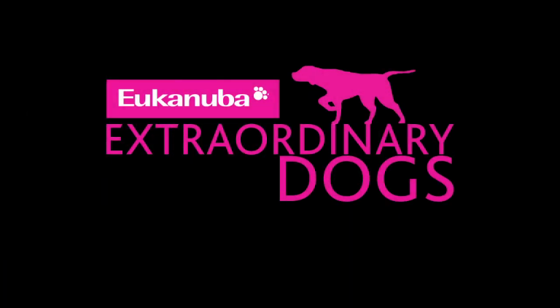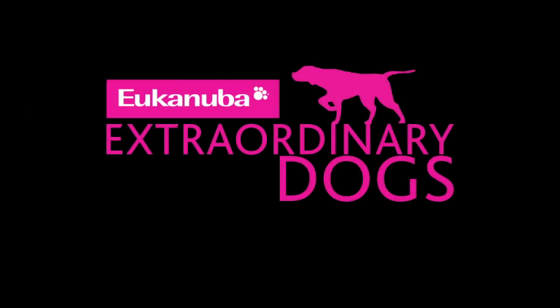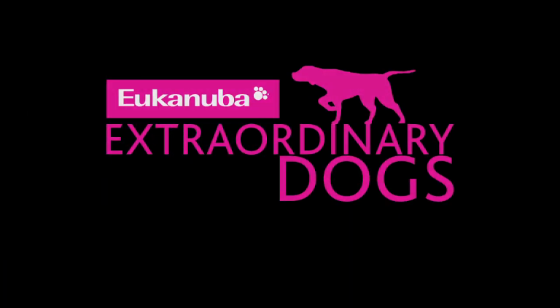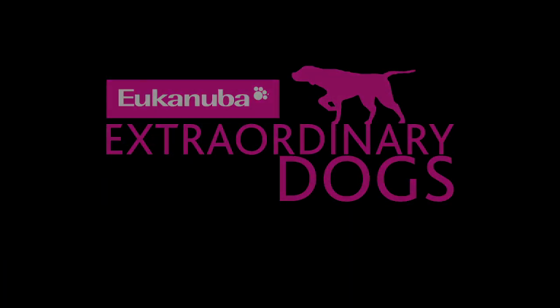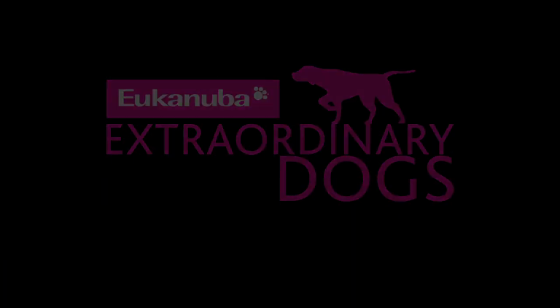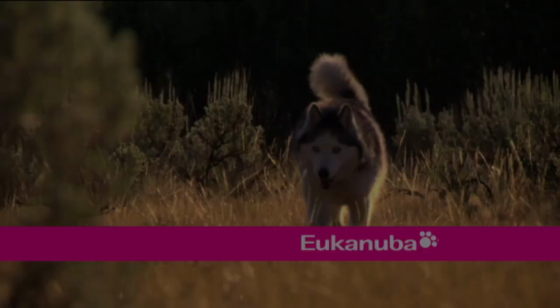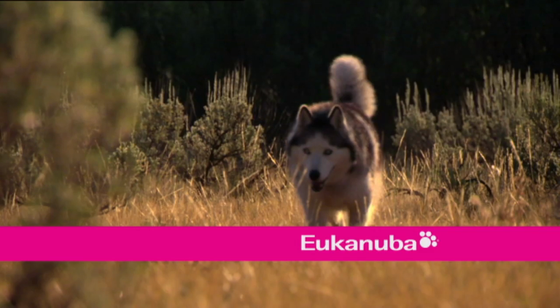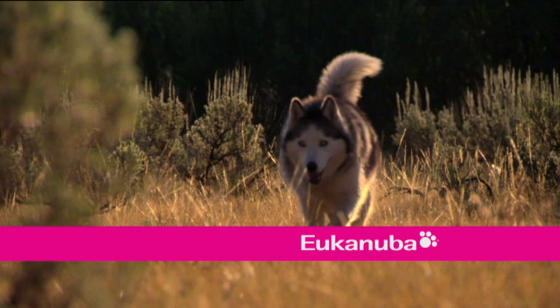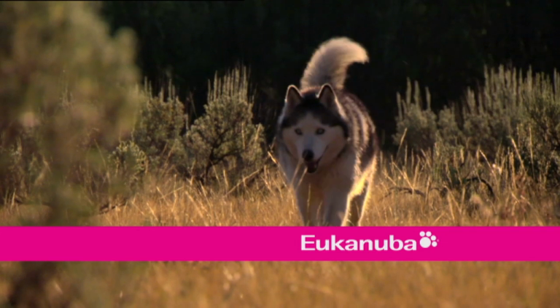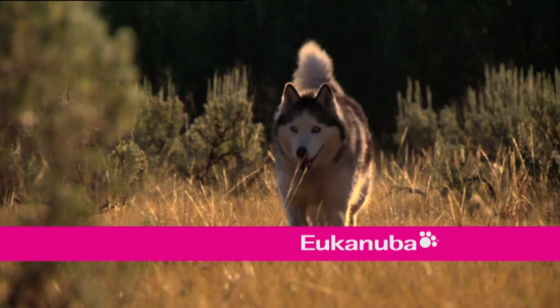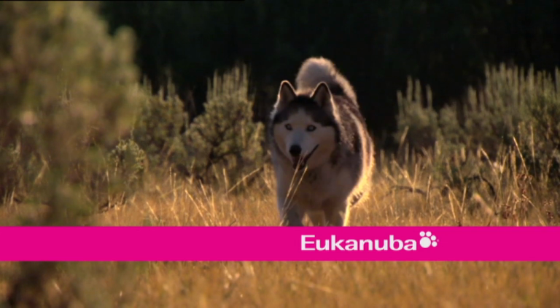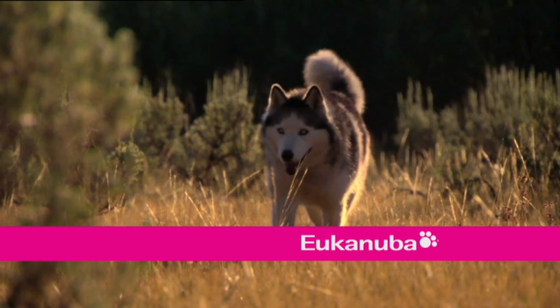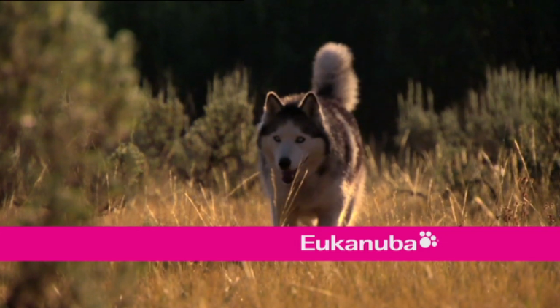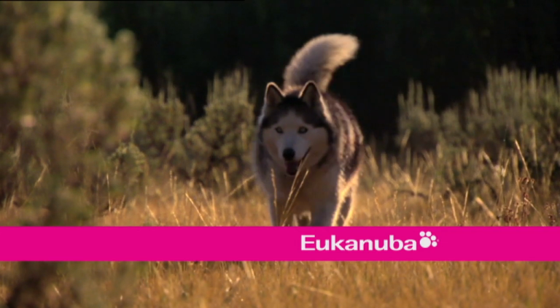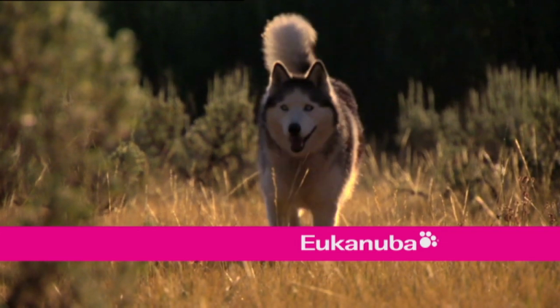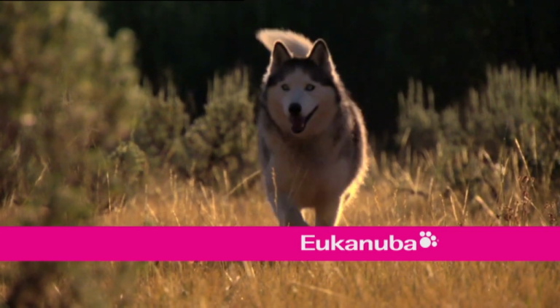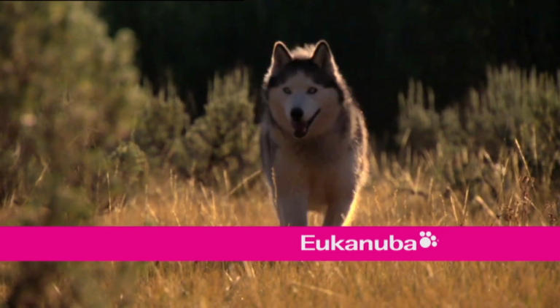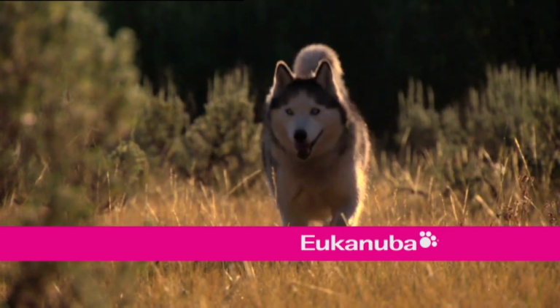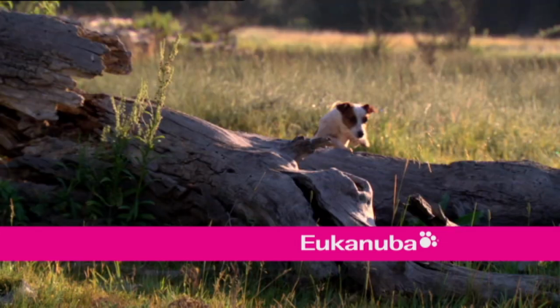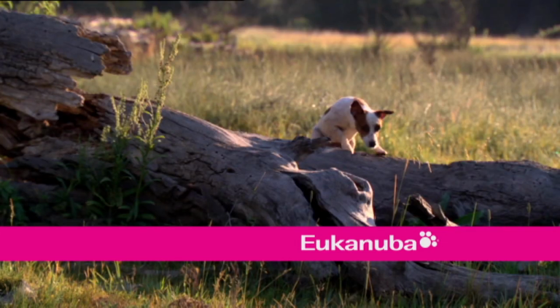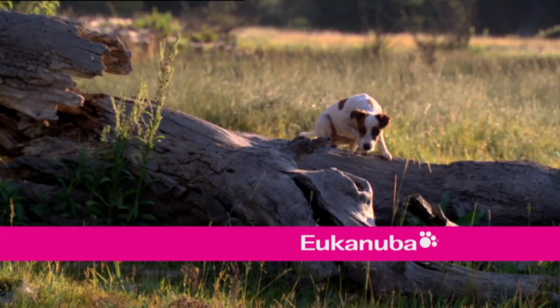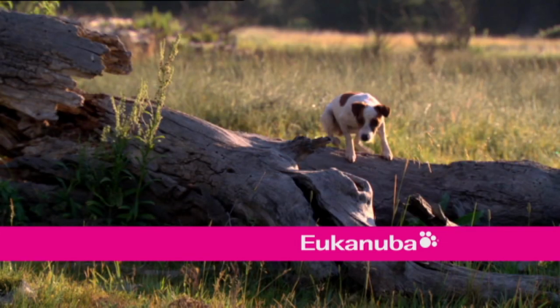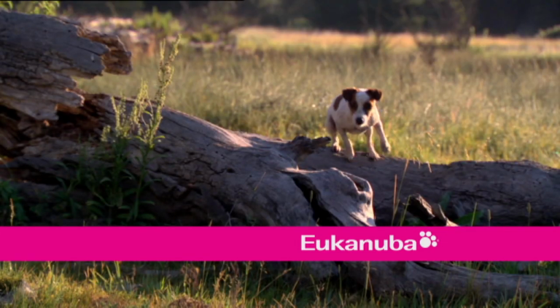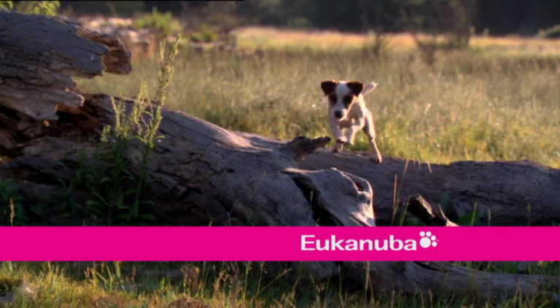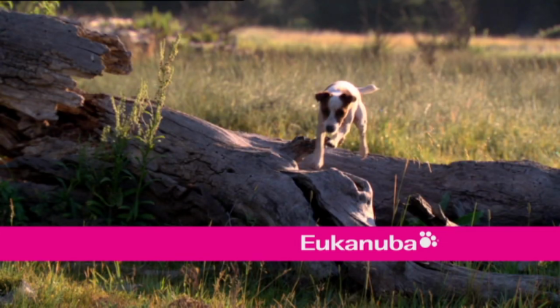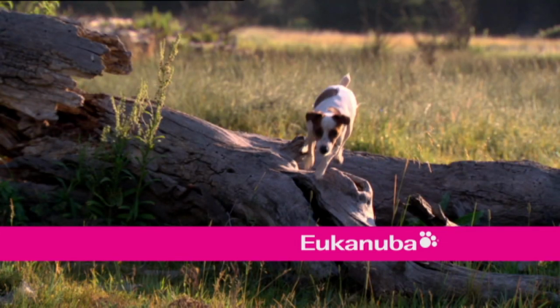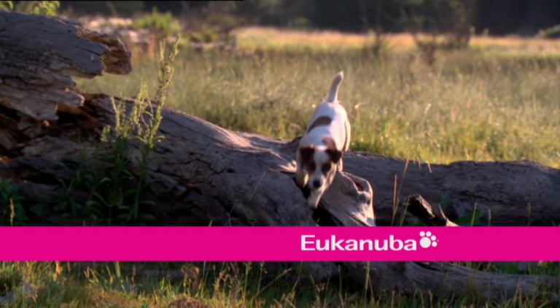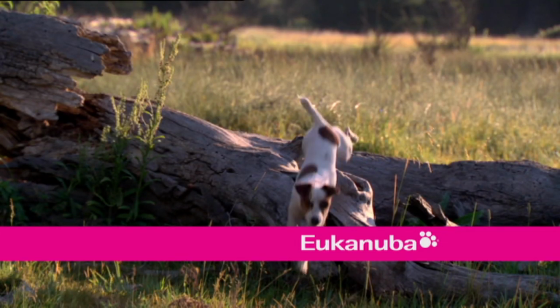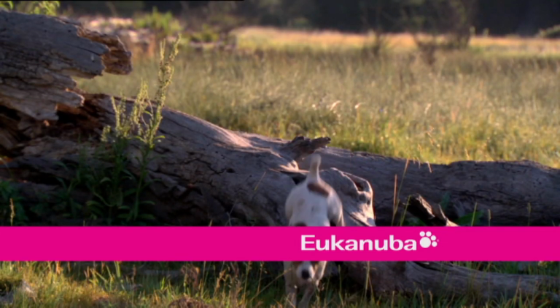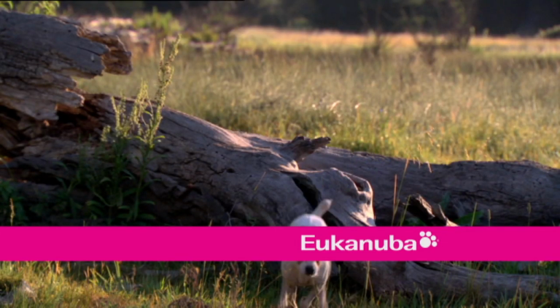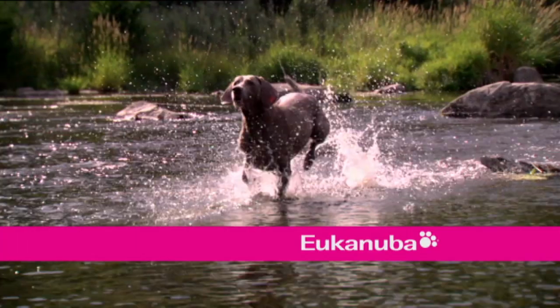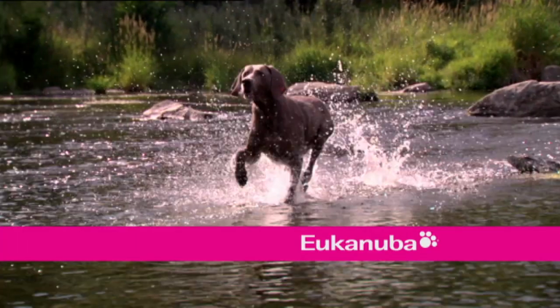Extraordinary Dogs is brought to you by Eukanuba, where we believe all dogs are extraordinary.